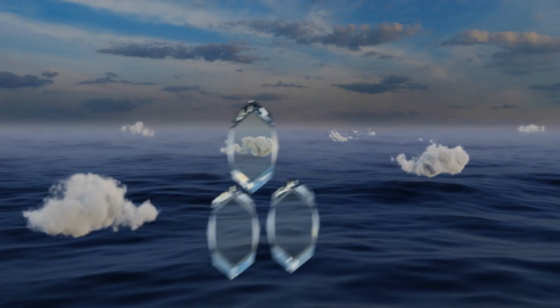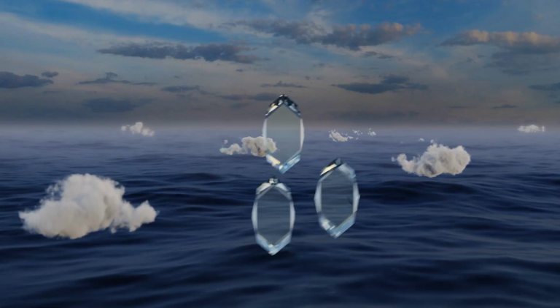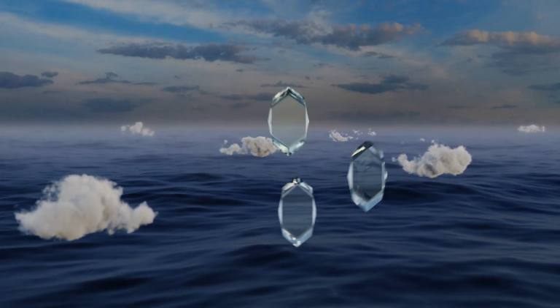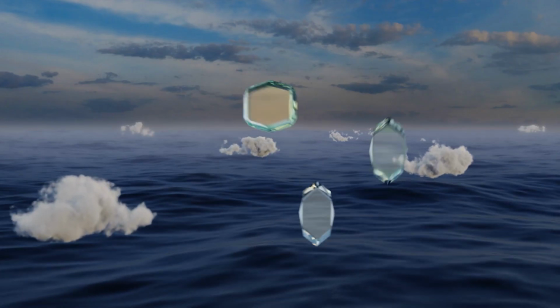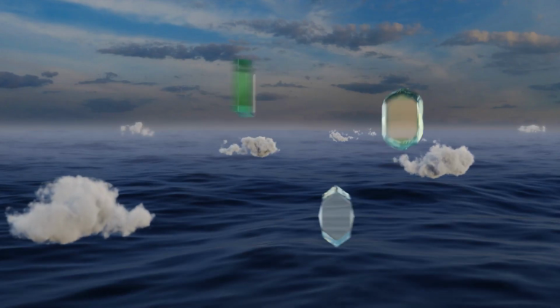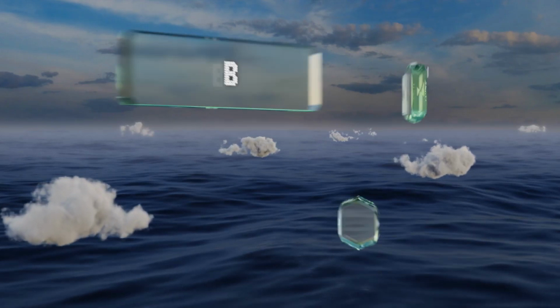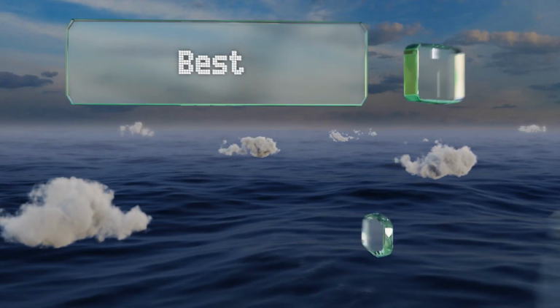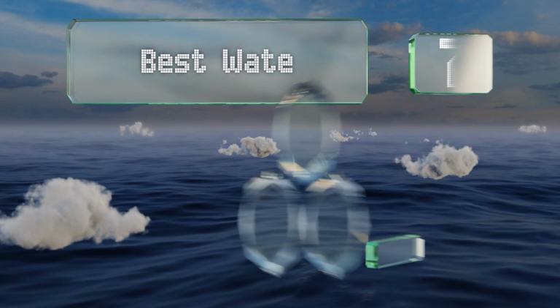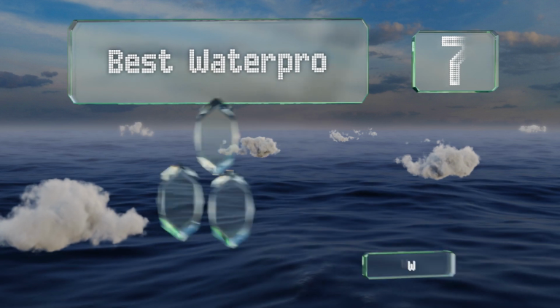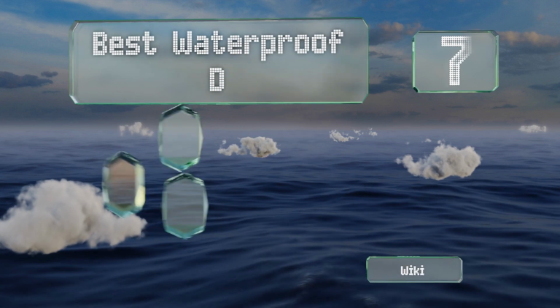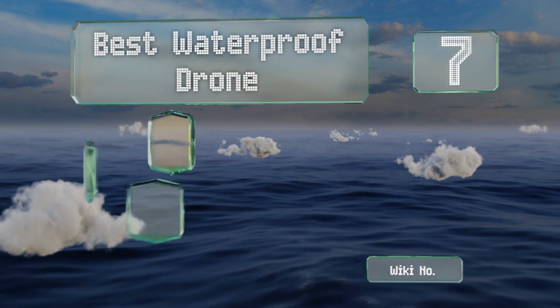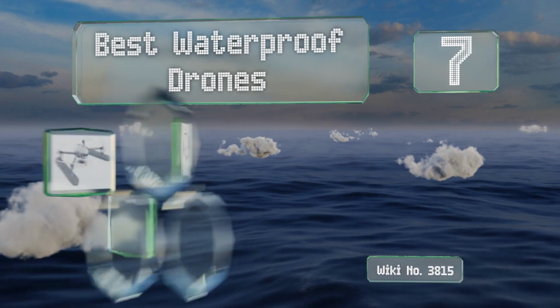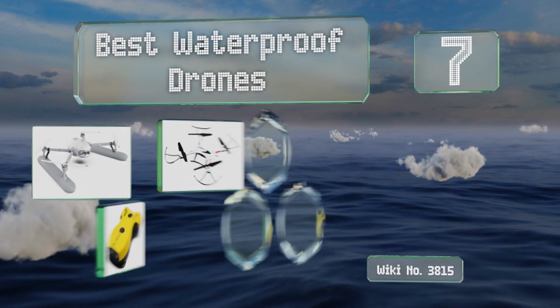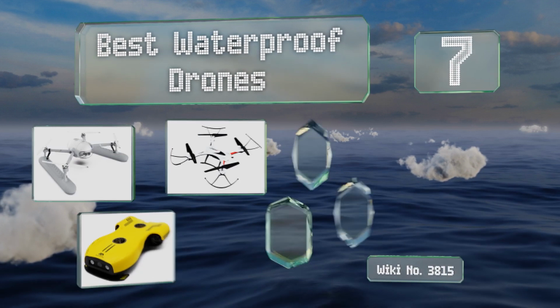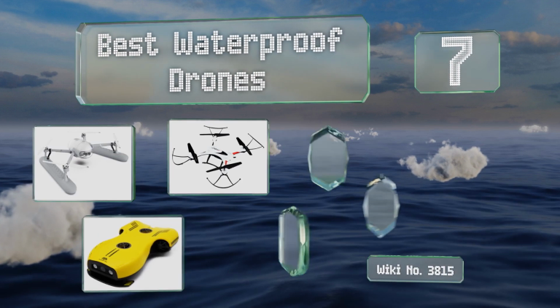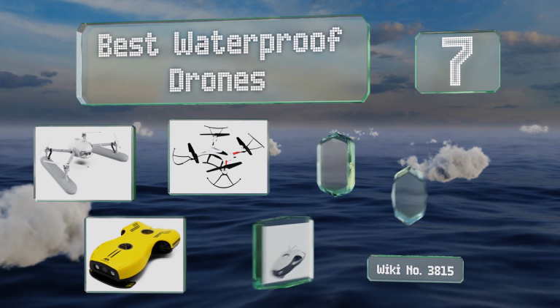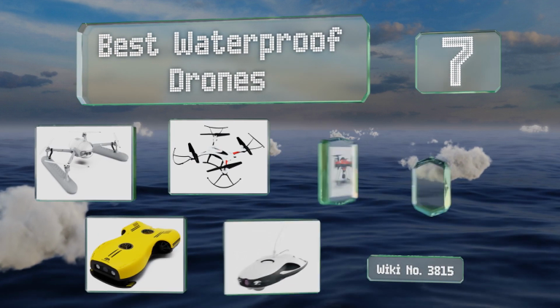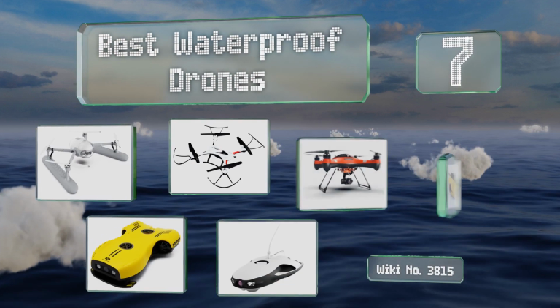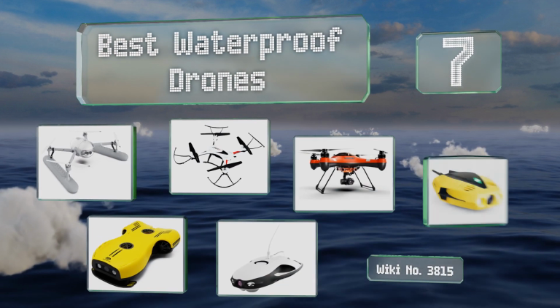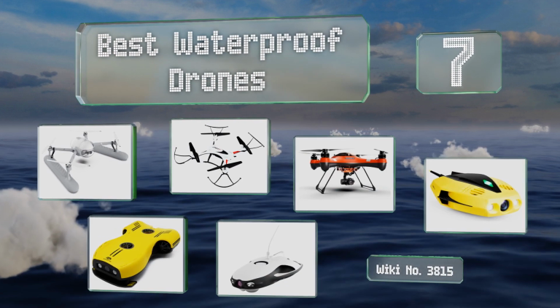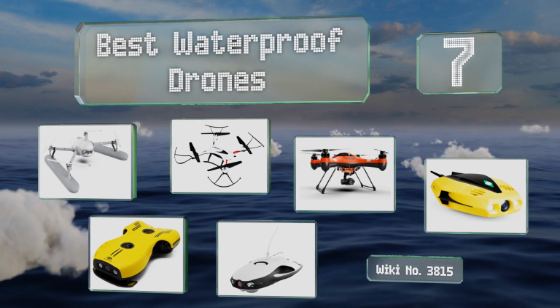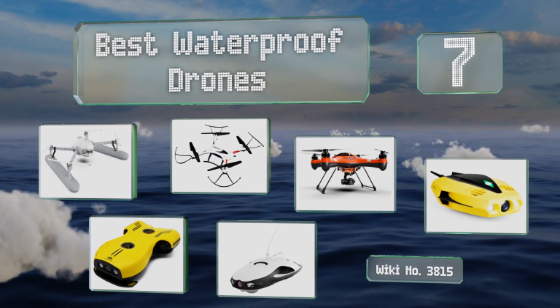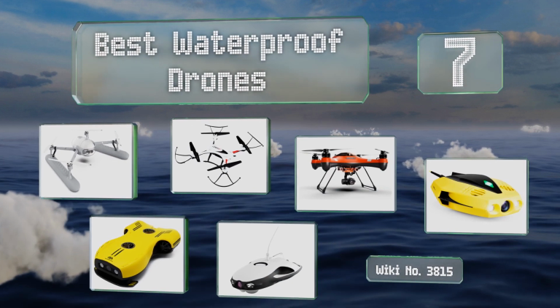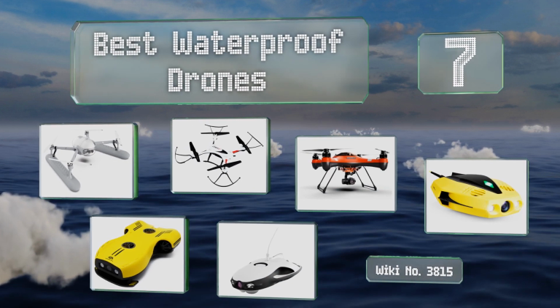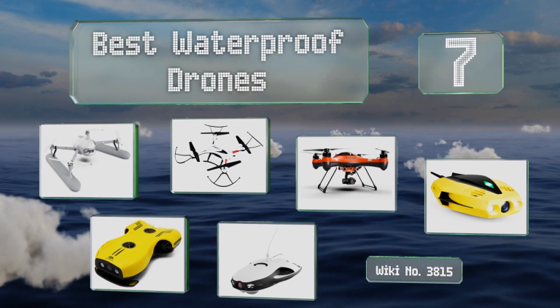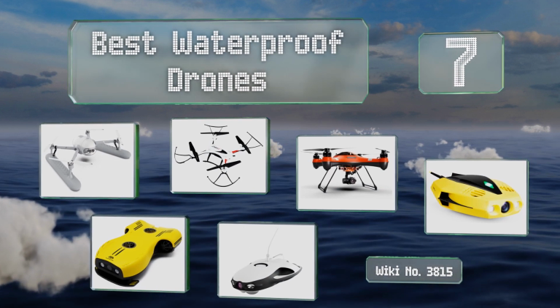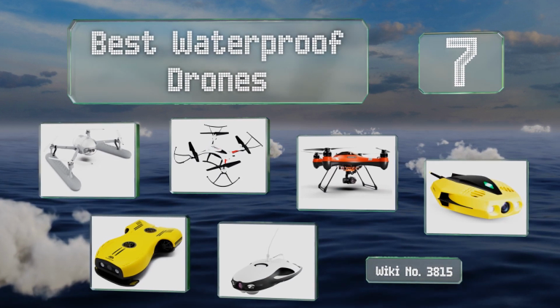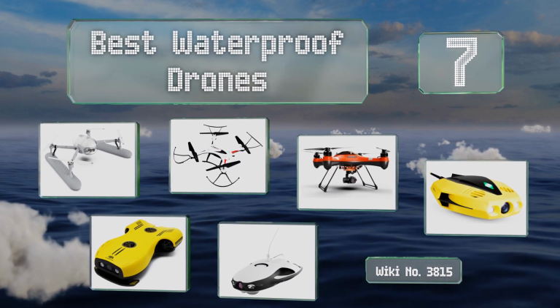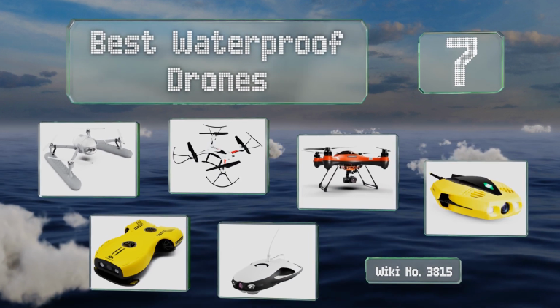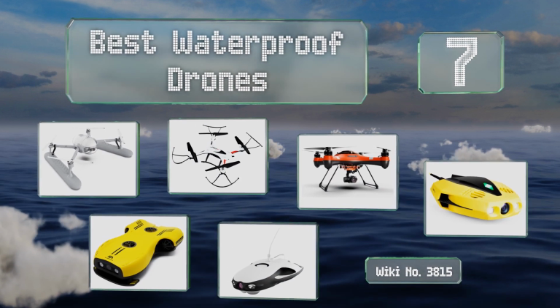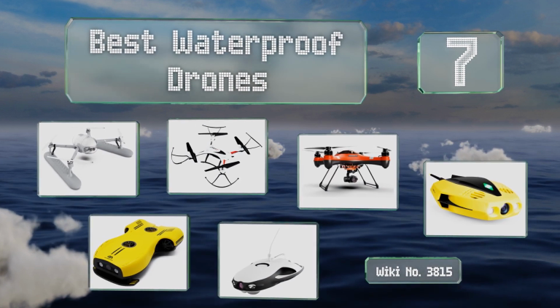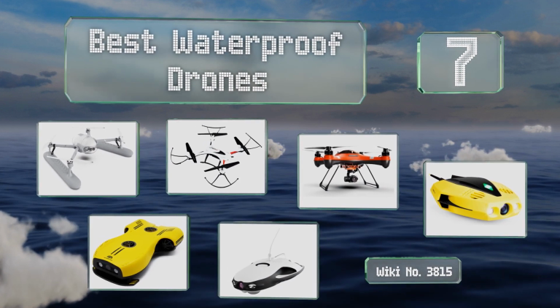EasyVid presents the seven best waterproof drones. Let's get started with the list.